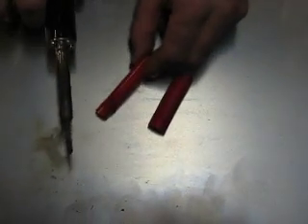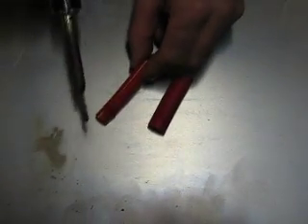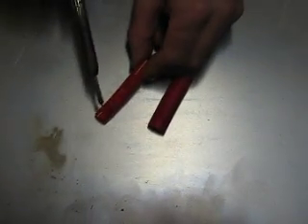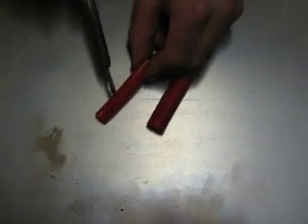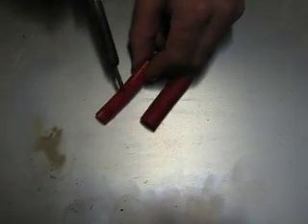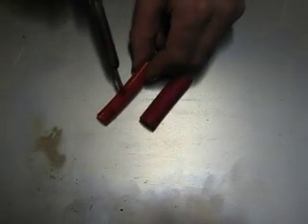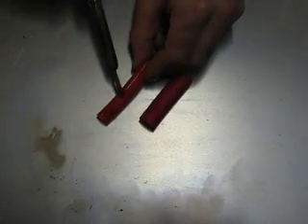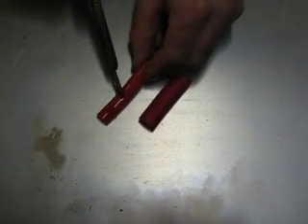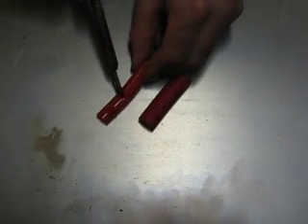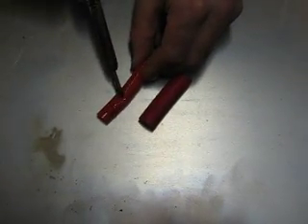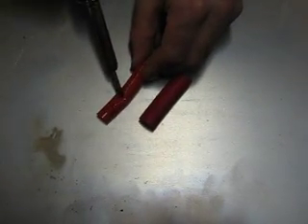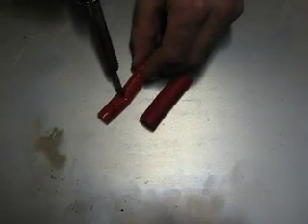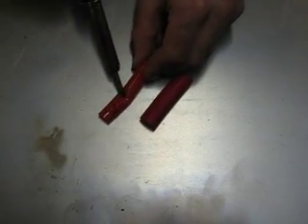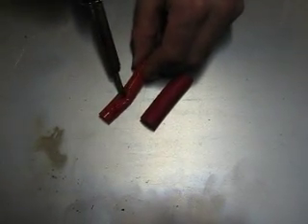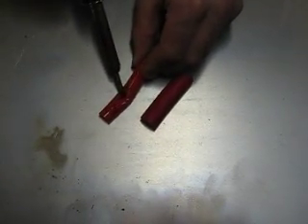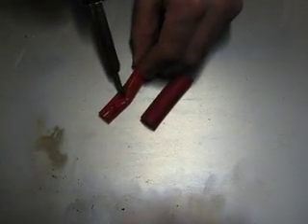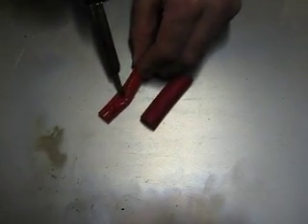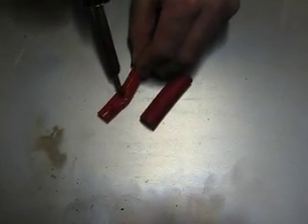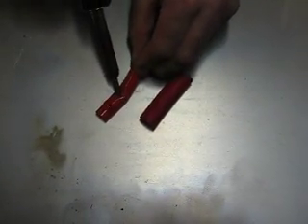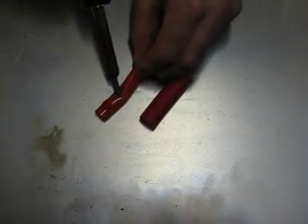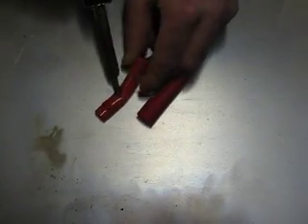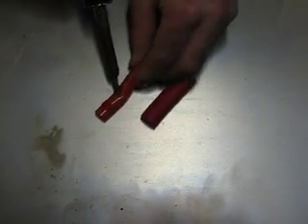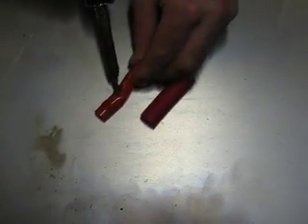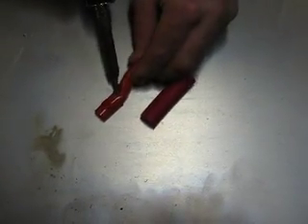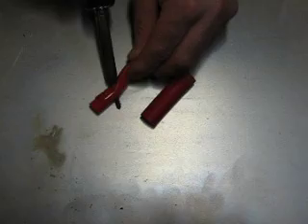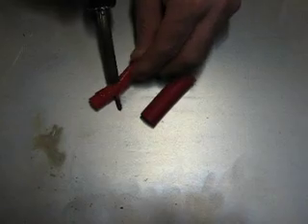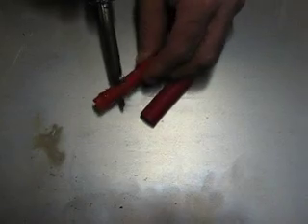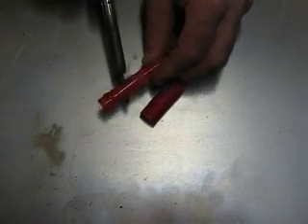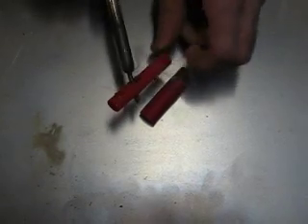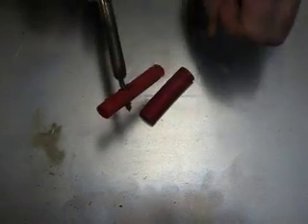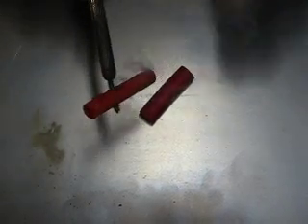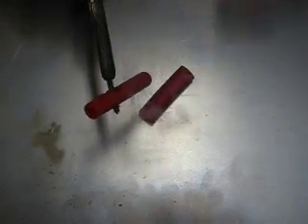Competitor's hose, again — soldering iron burns right through with absolutely no problems.